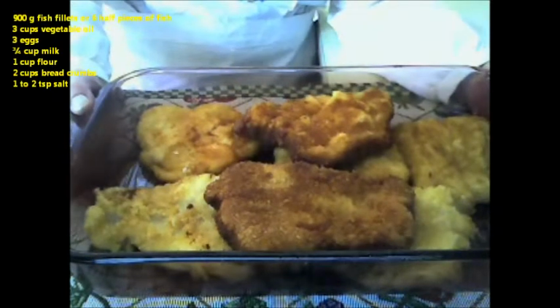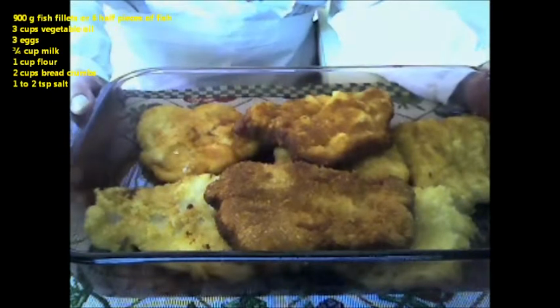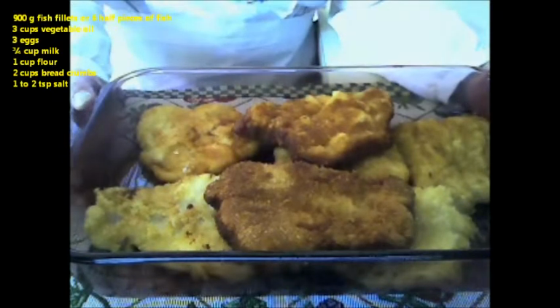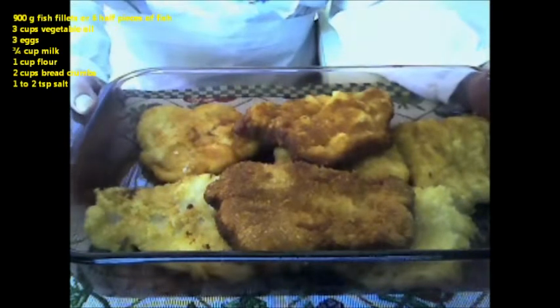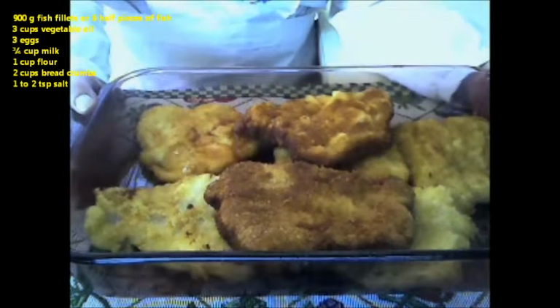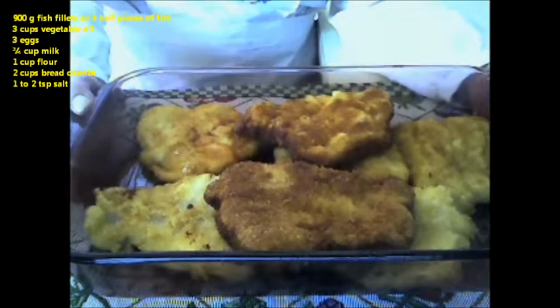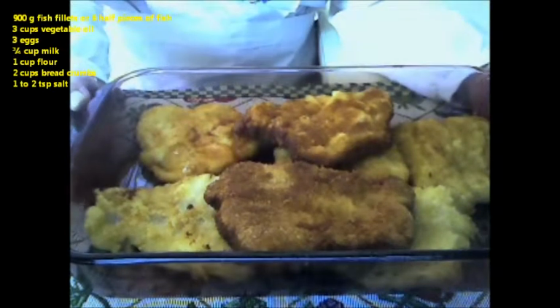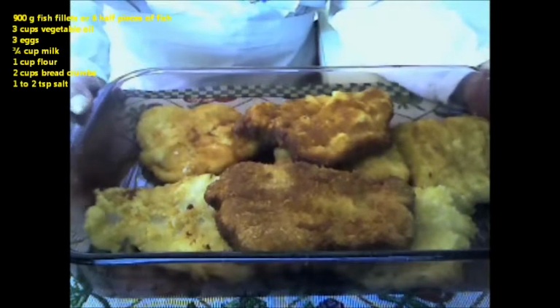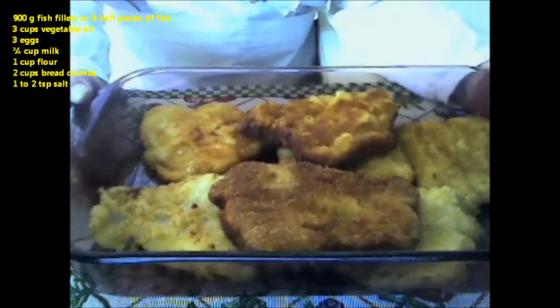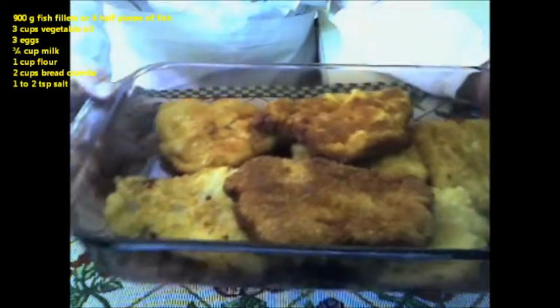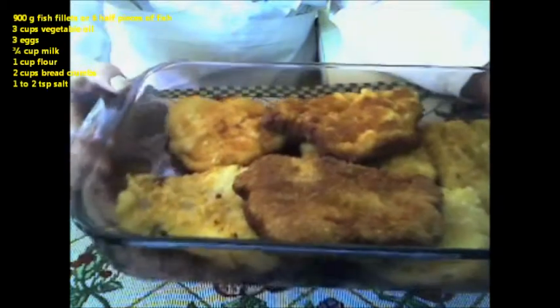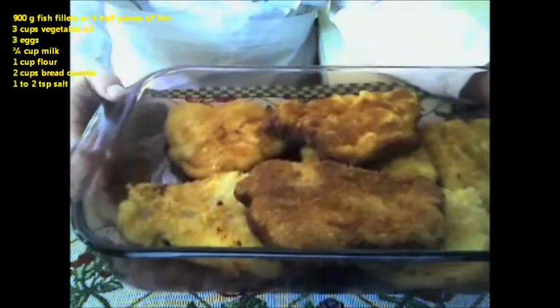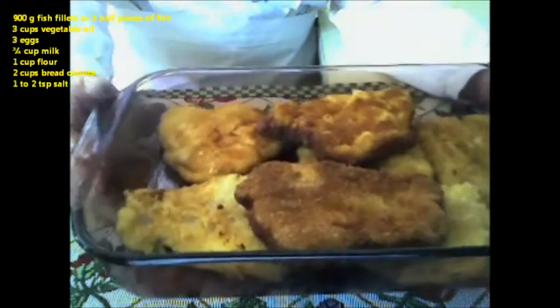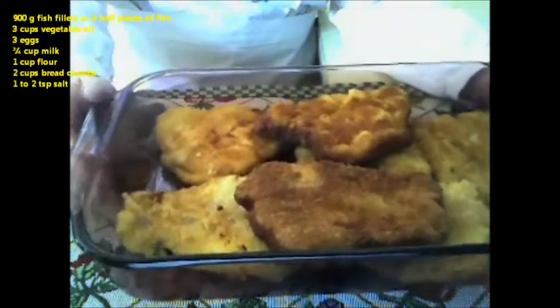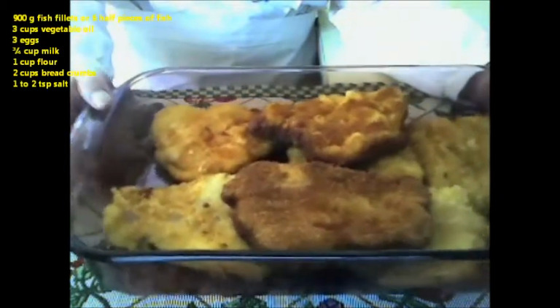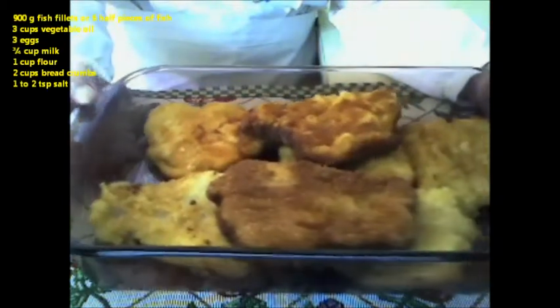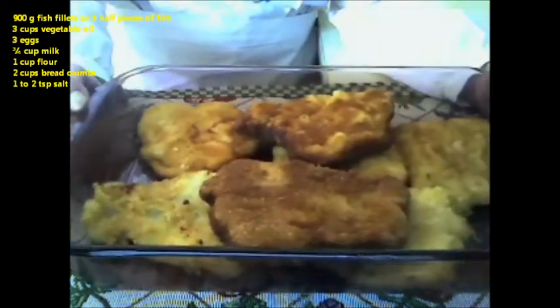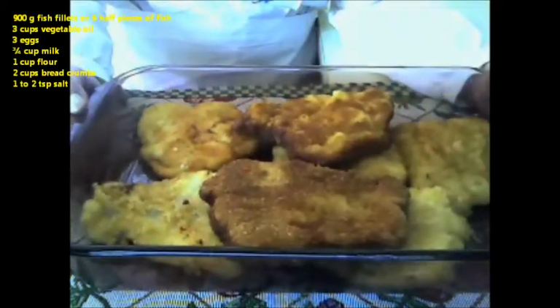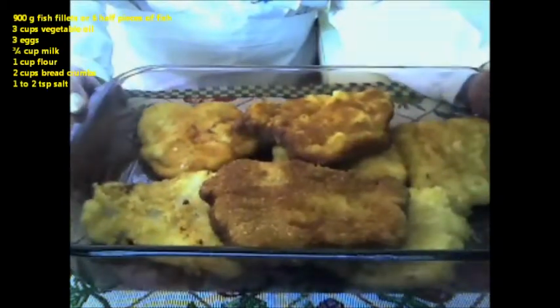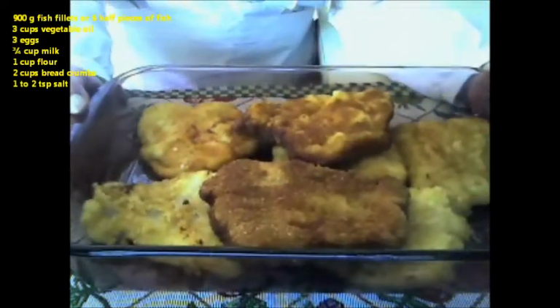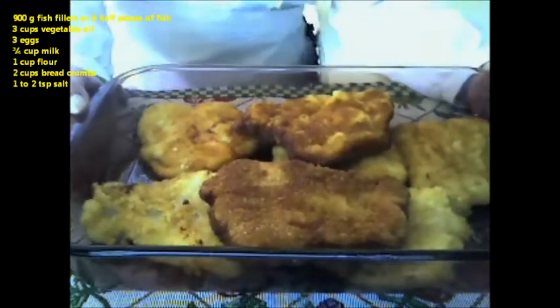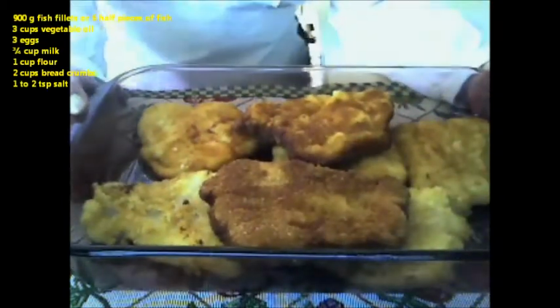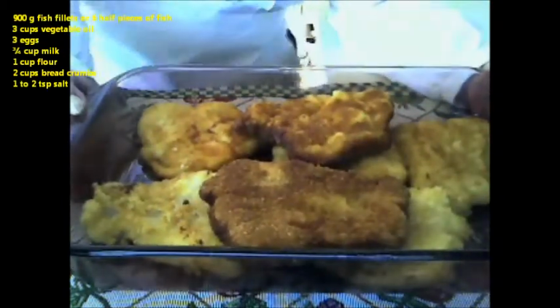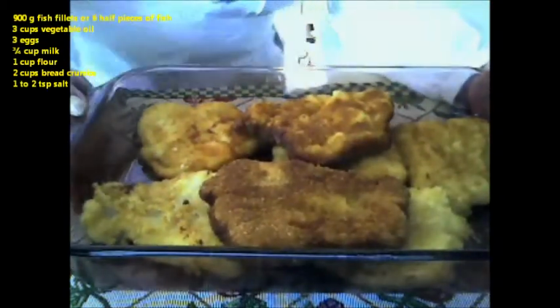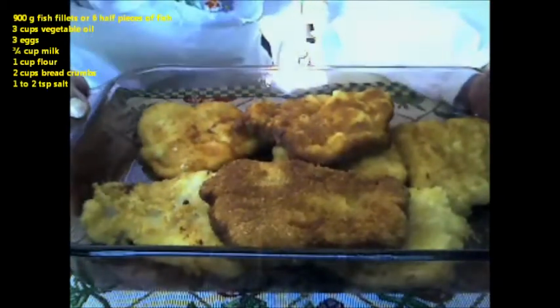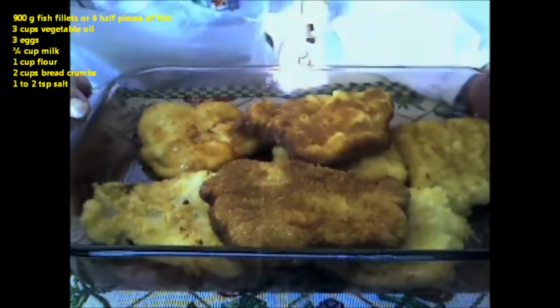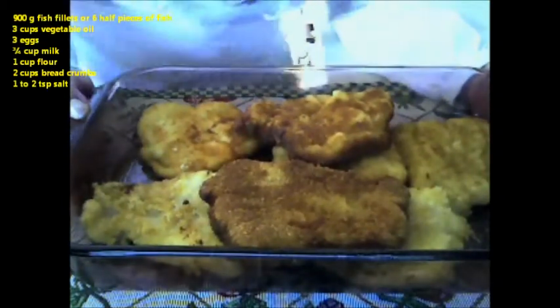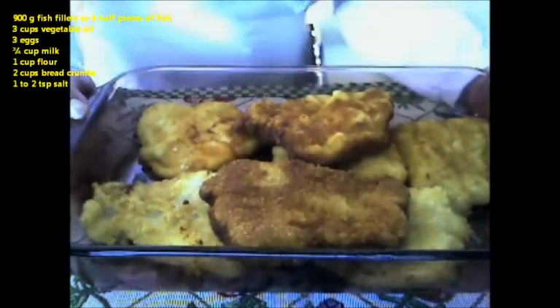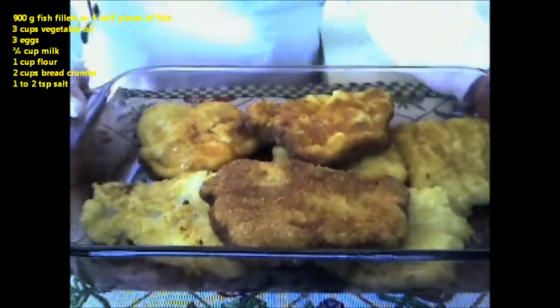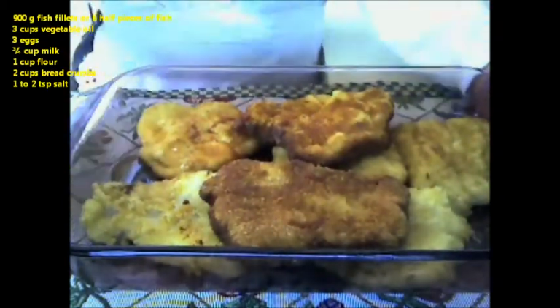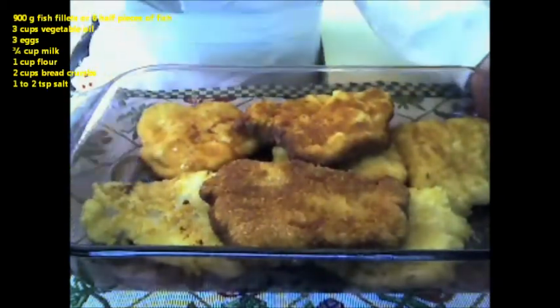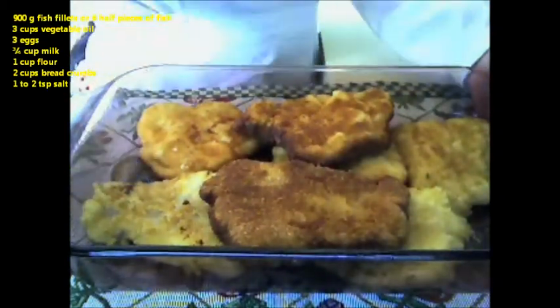Welcome back again to Arinka's Kitchen. I have another family favorite recipe. It's called Fried Fish Rantothal.